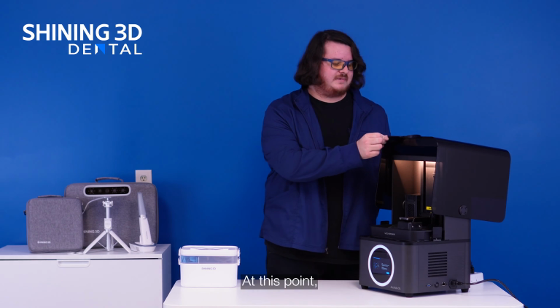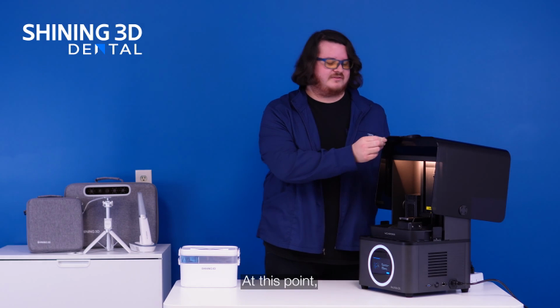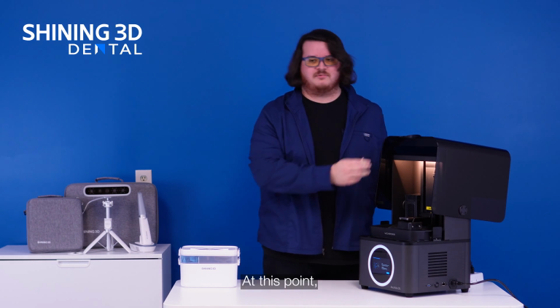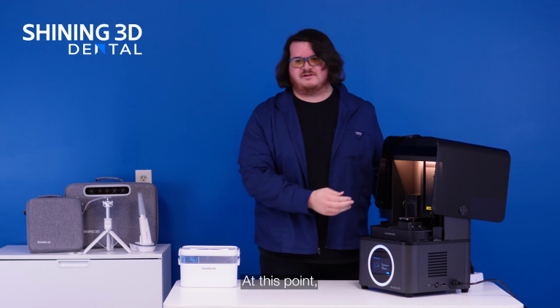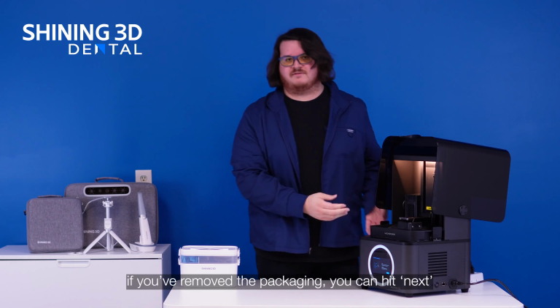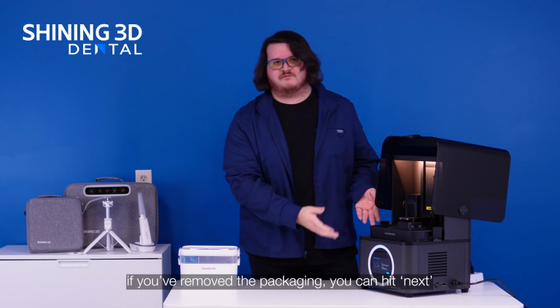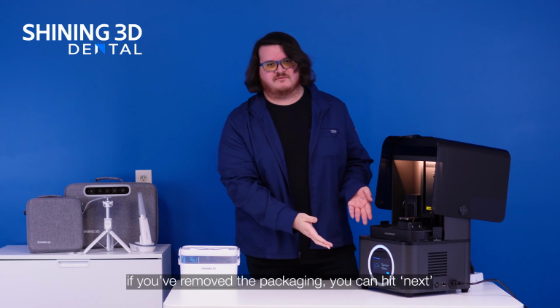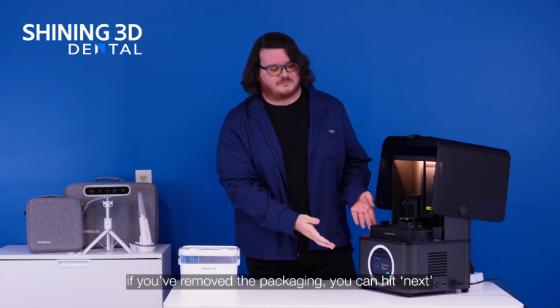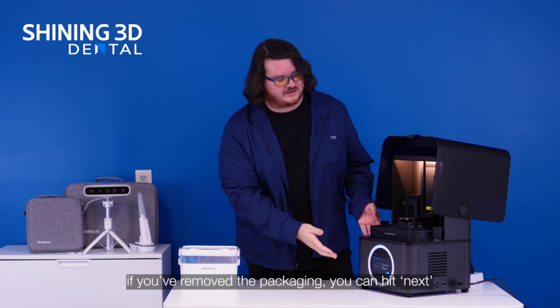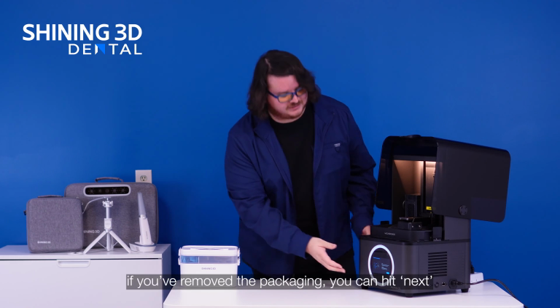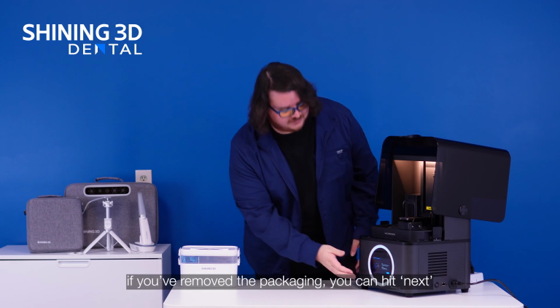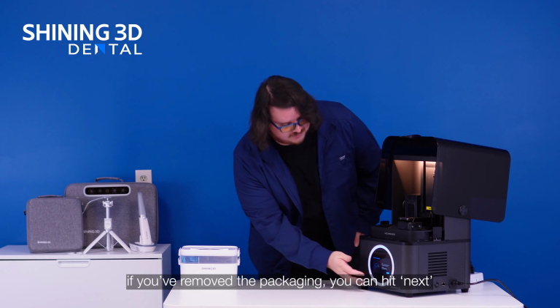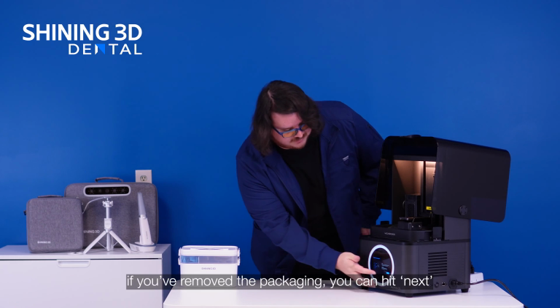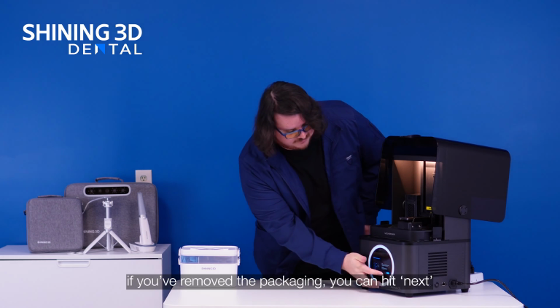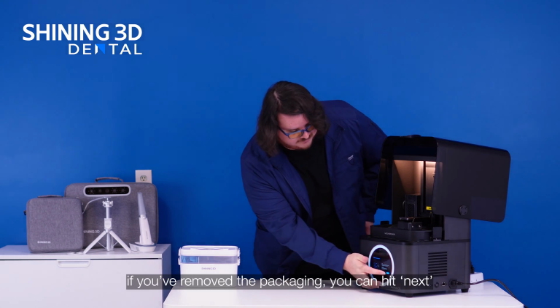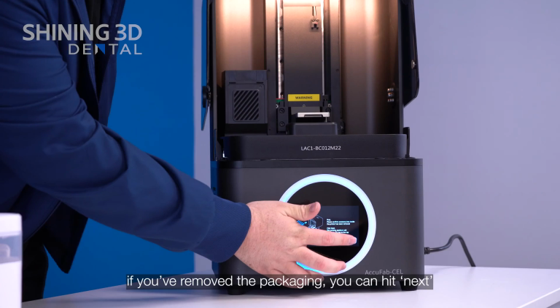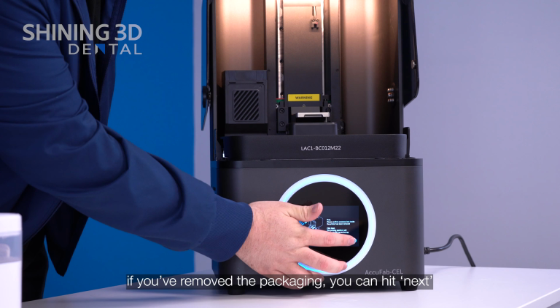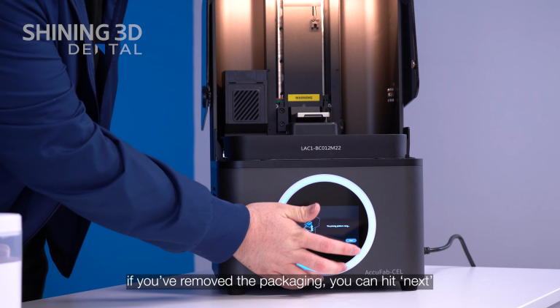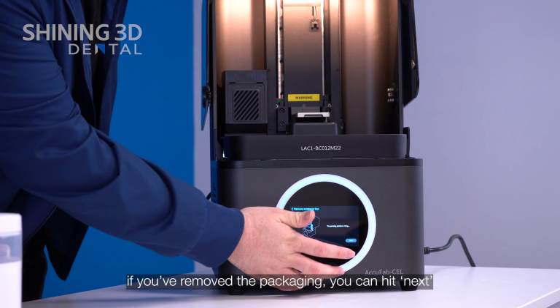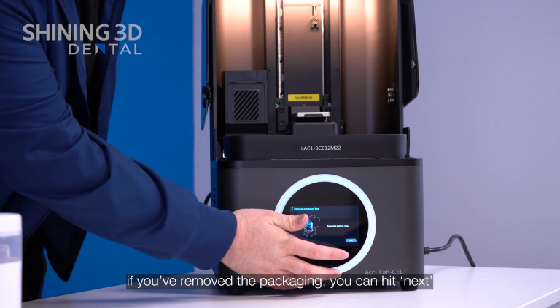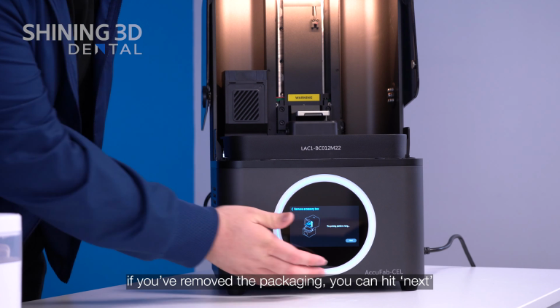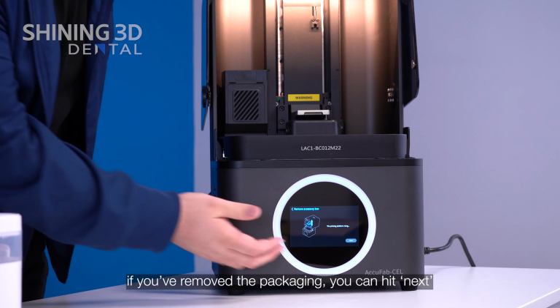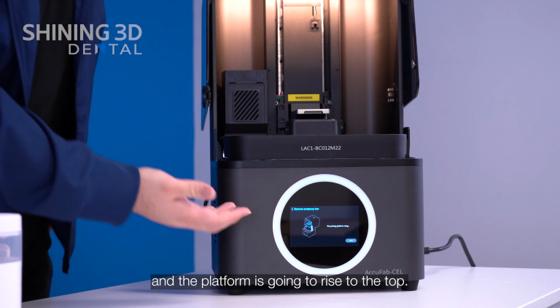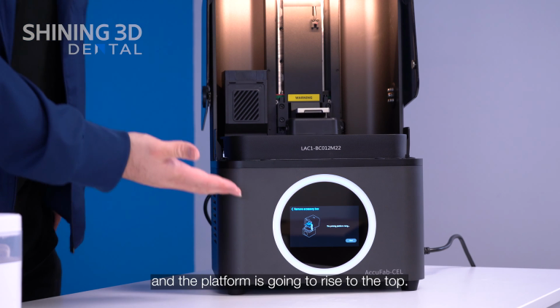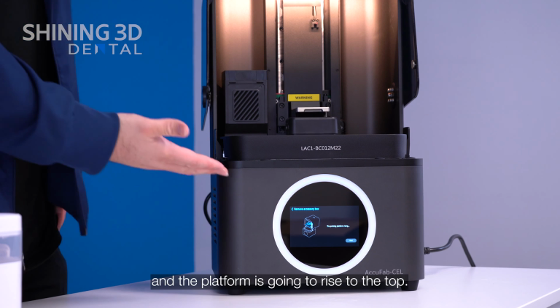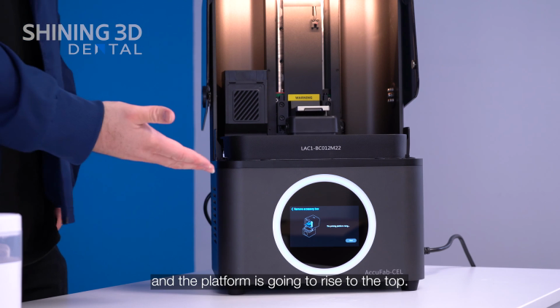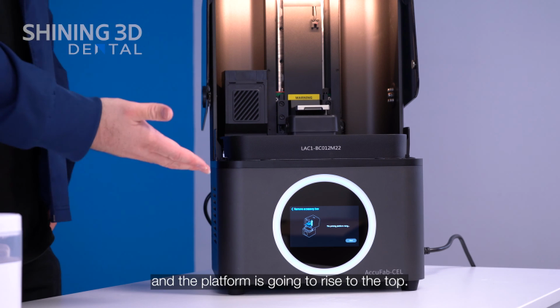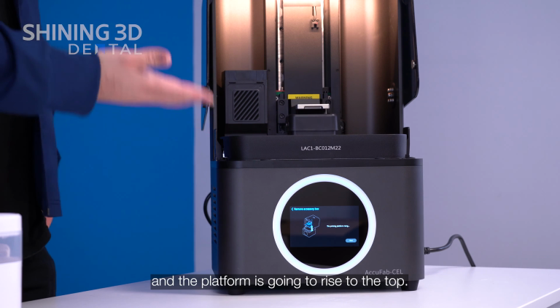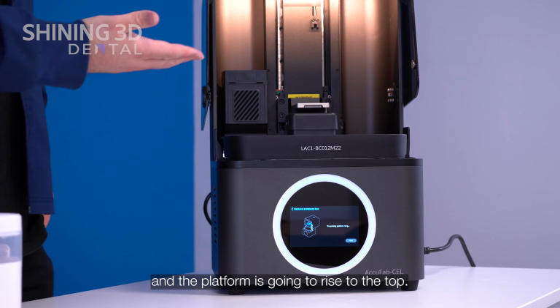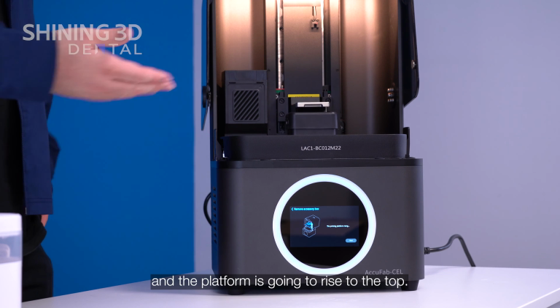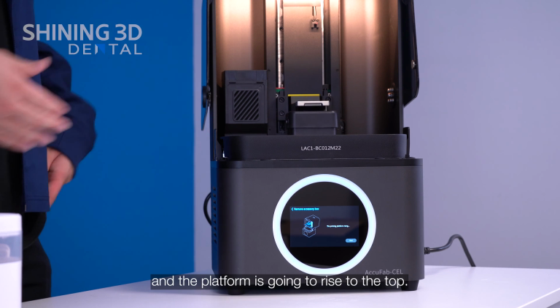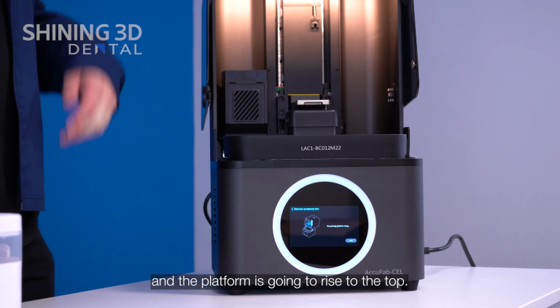At this point, if you remove the packaging, you can hit next and the platform is going to rise to the top.